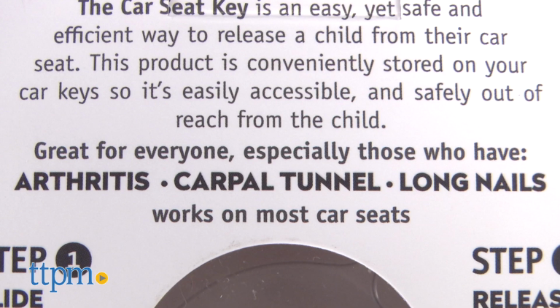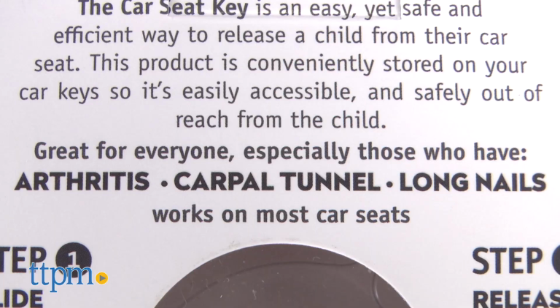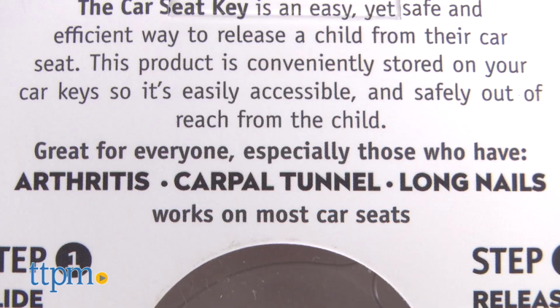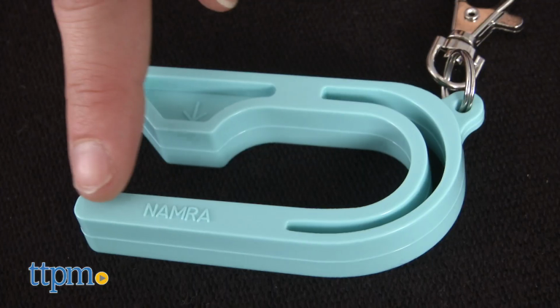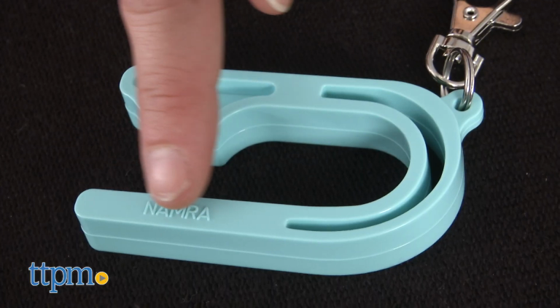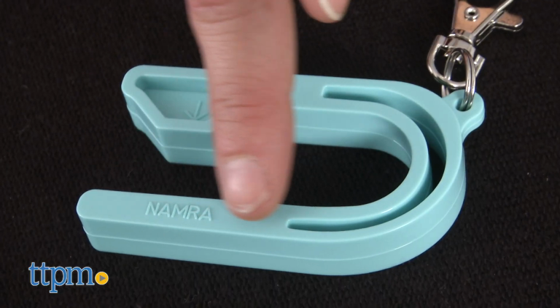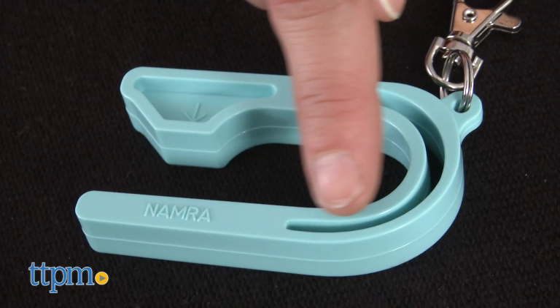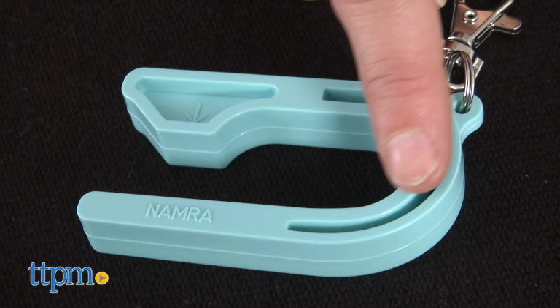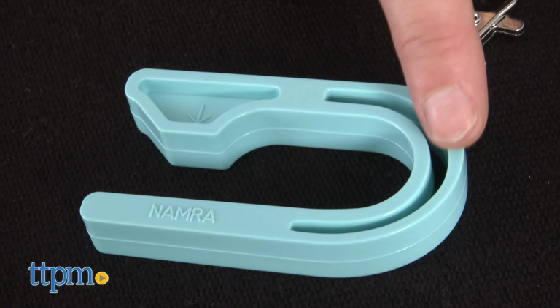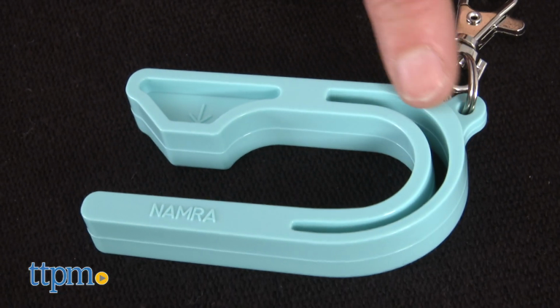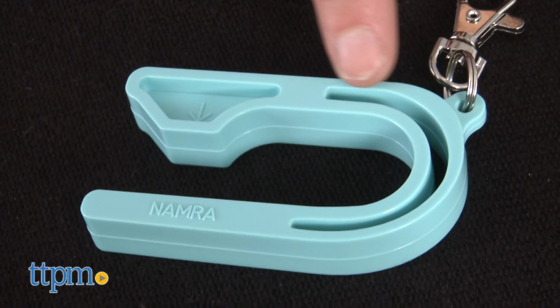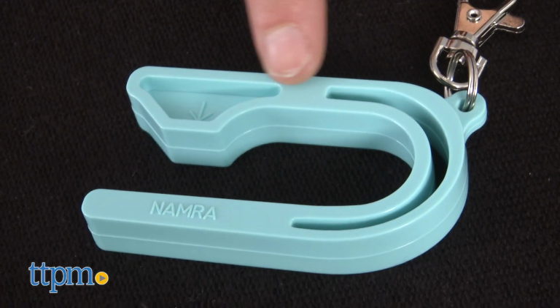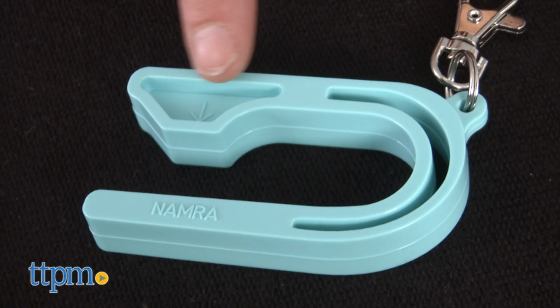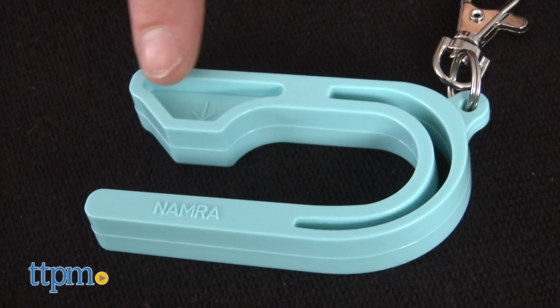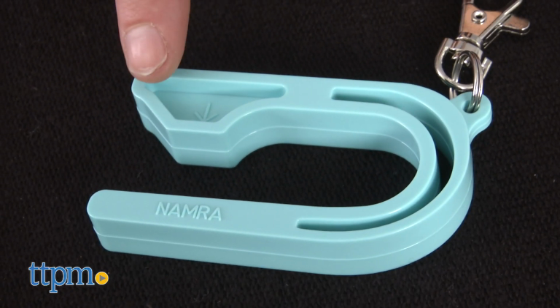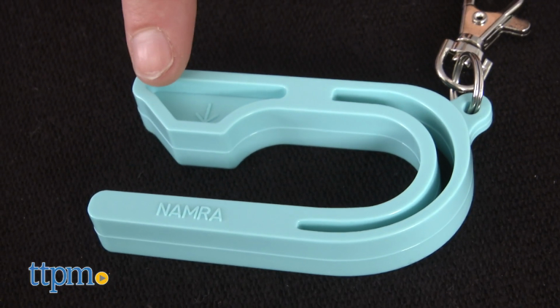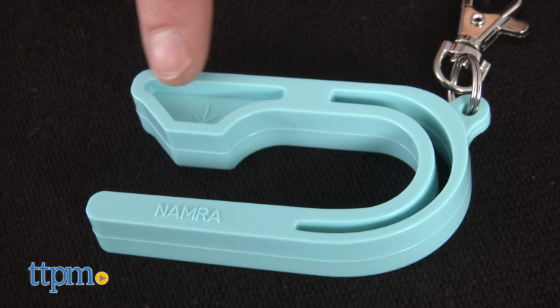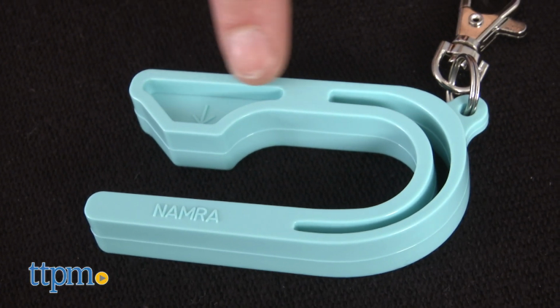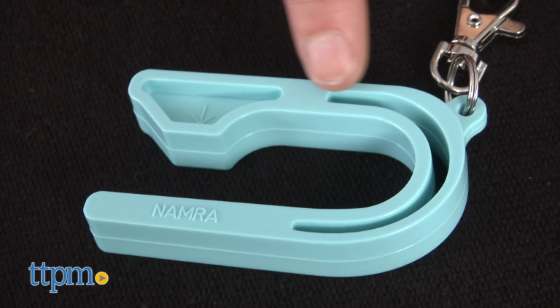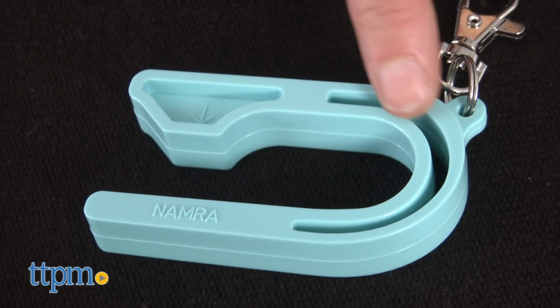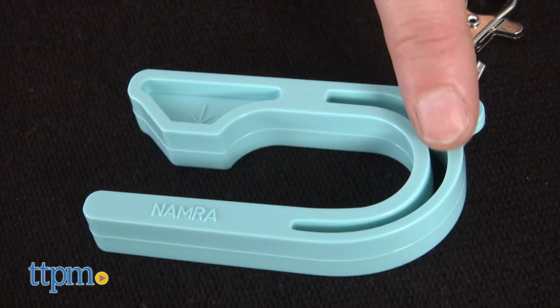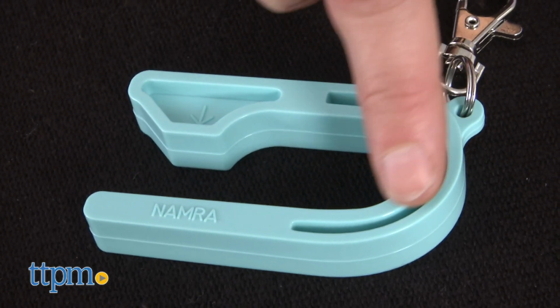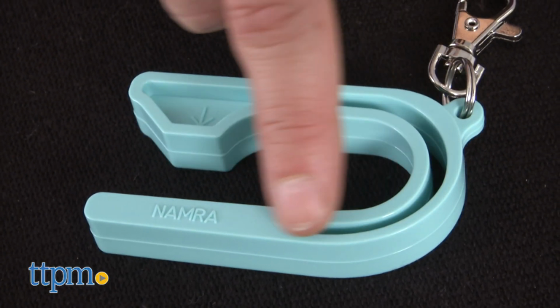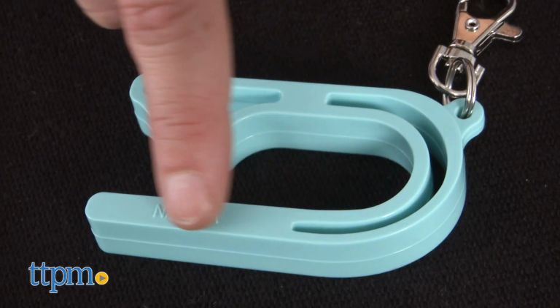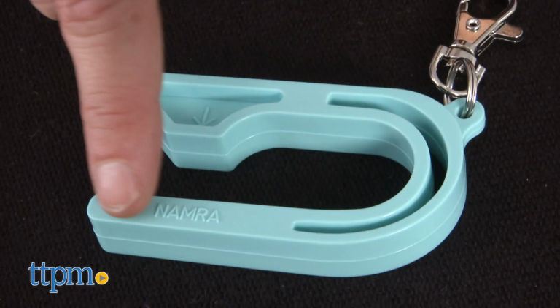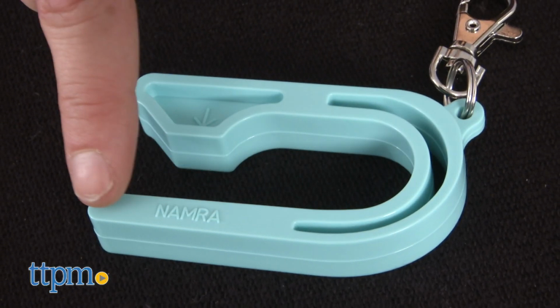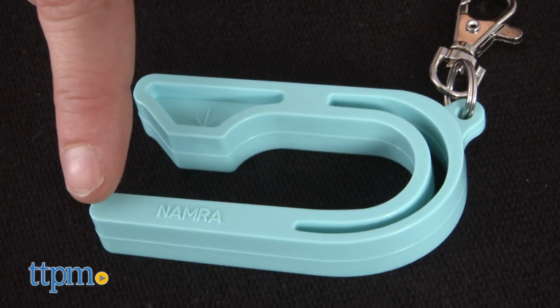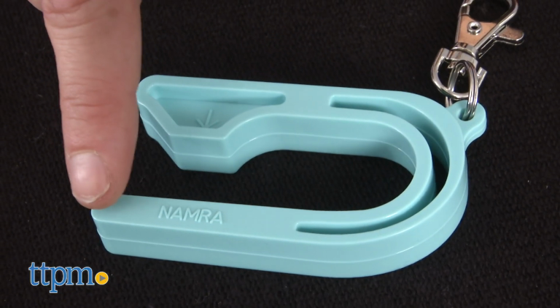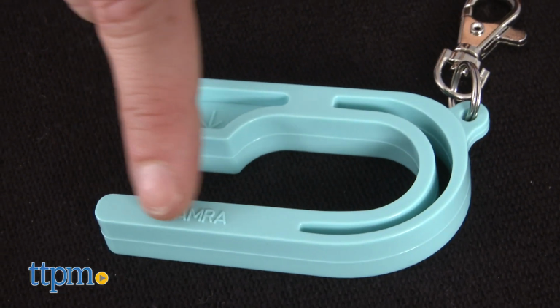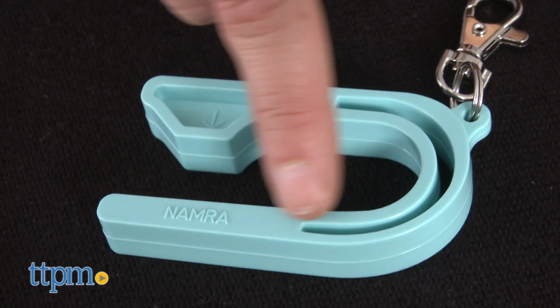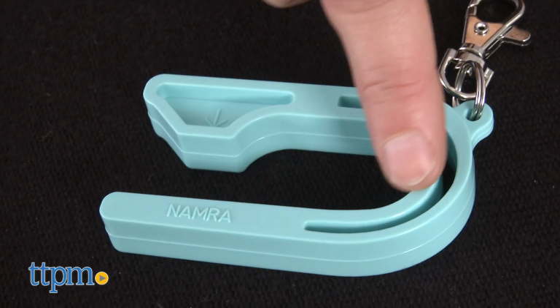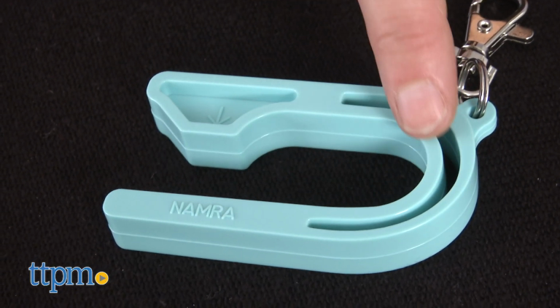It comes in five different colors: teal, pink, black, gray, and purple.